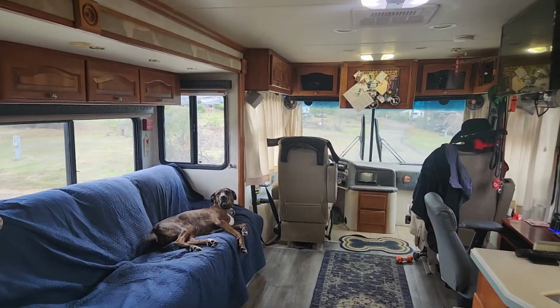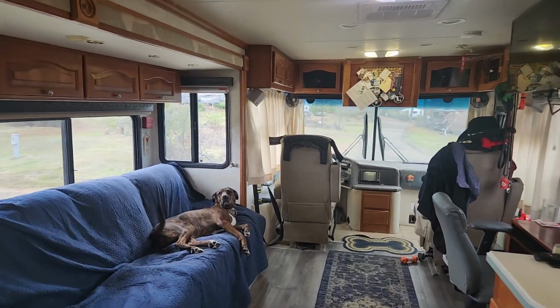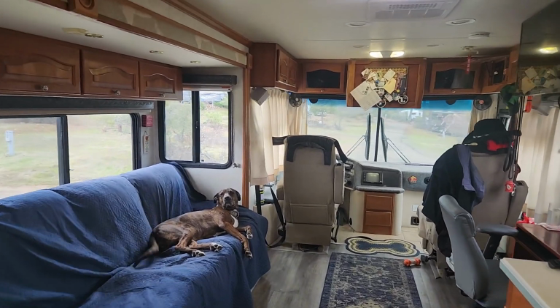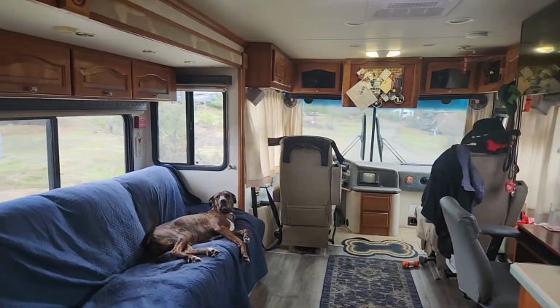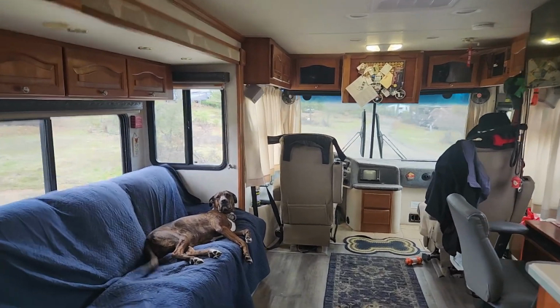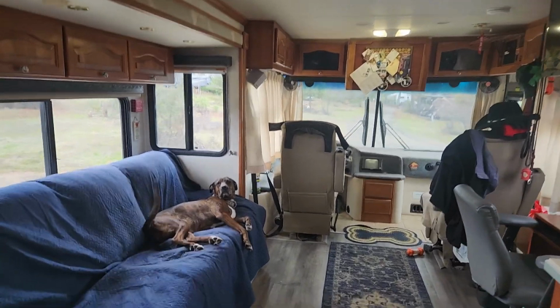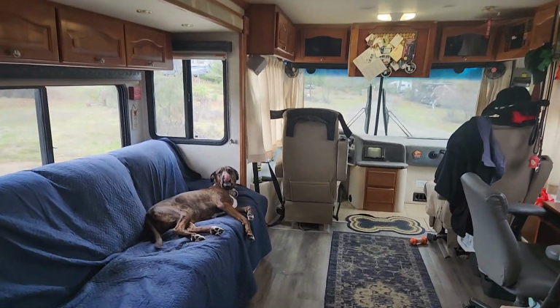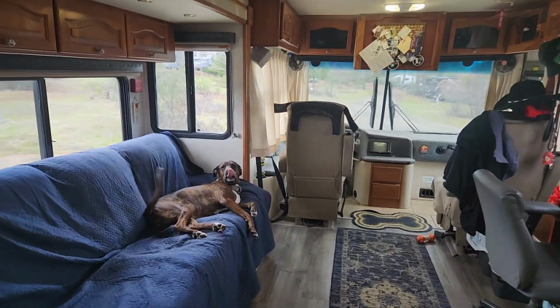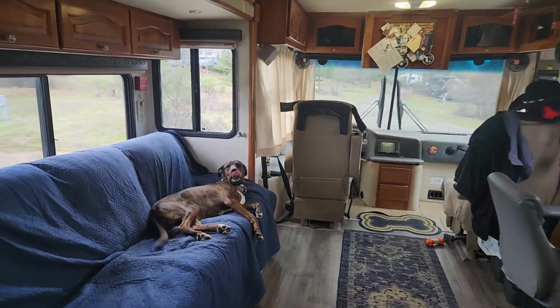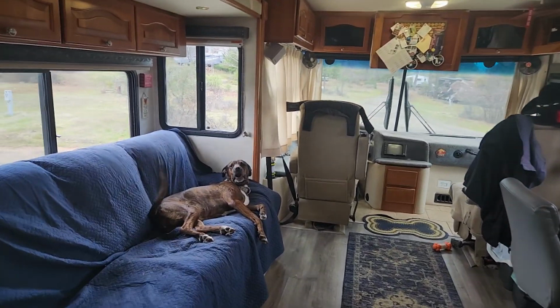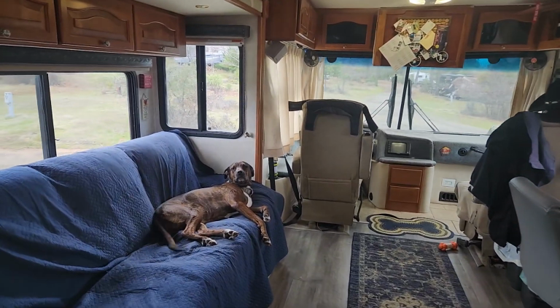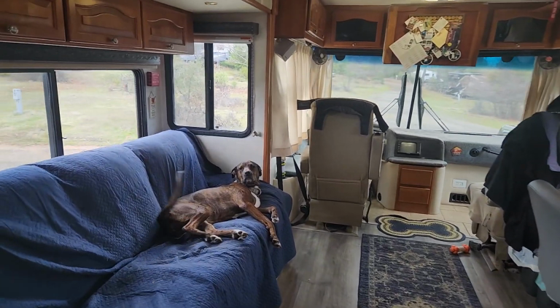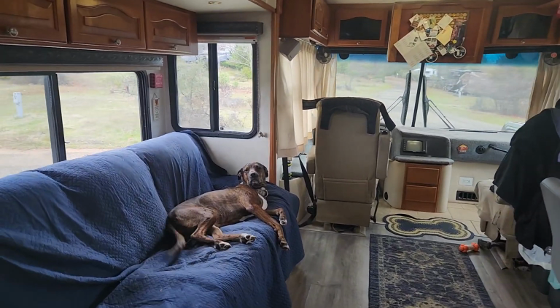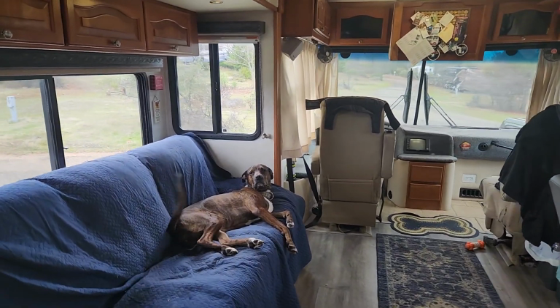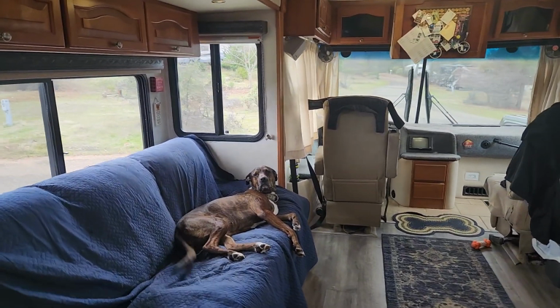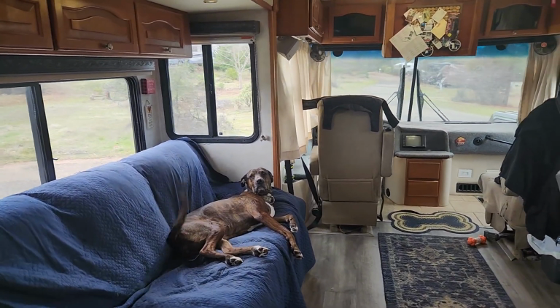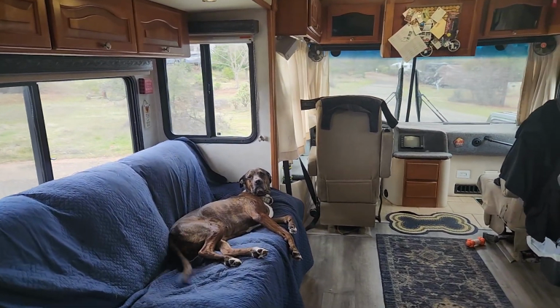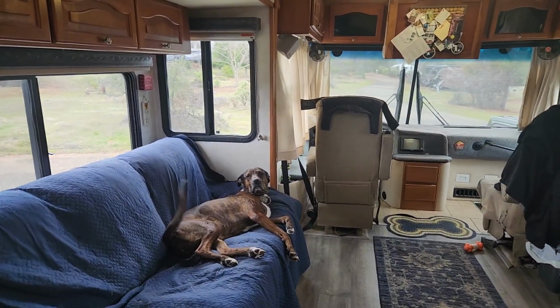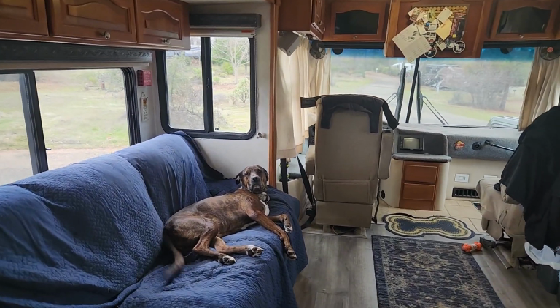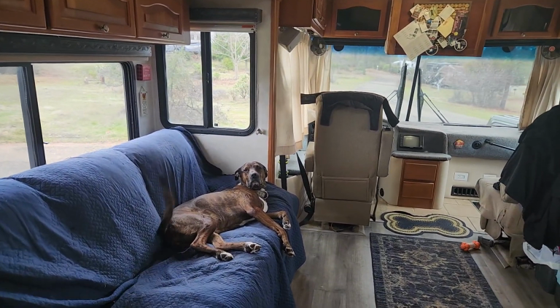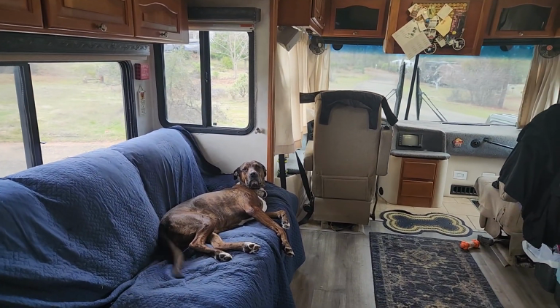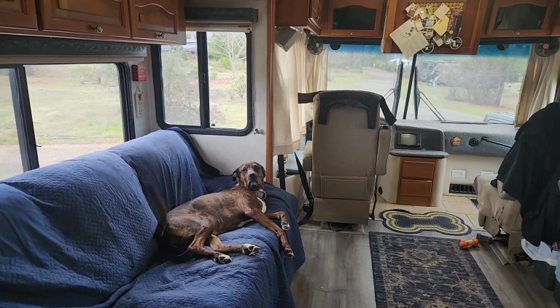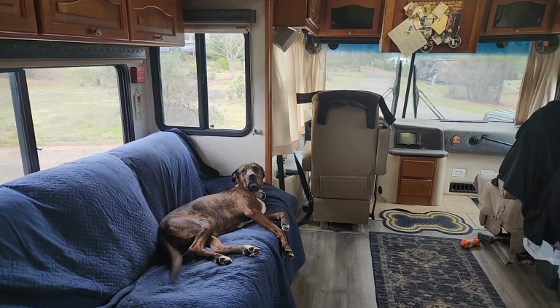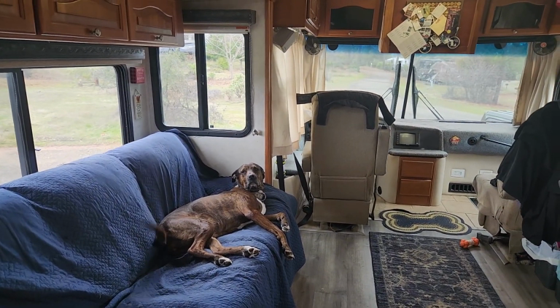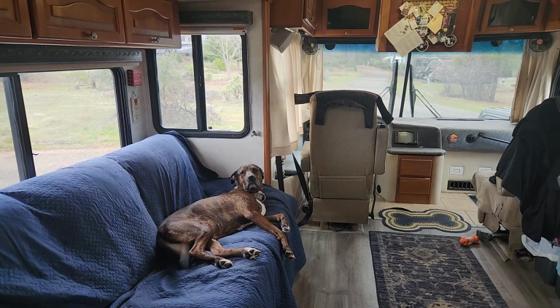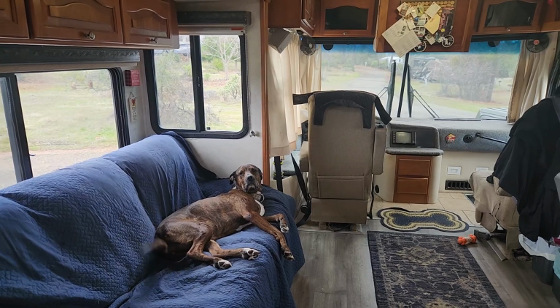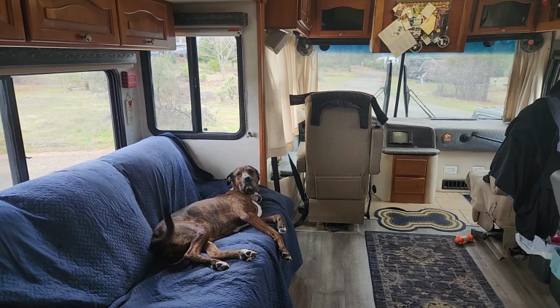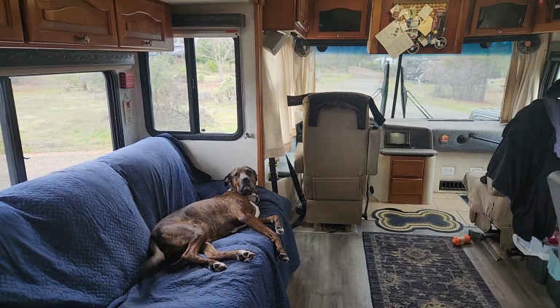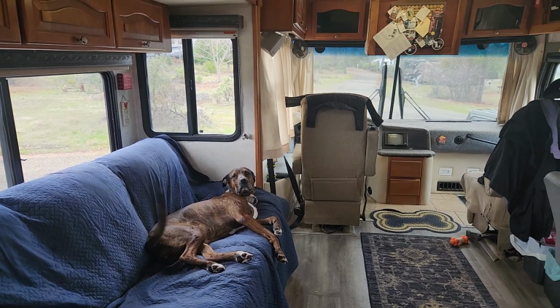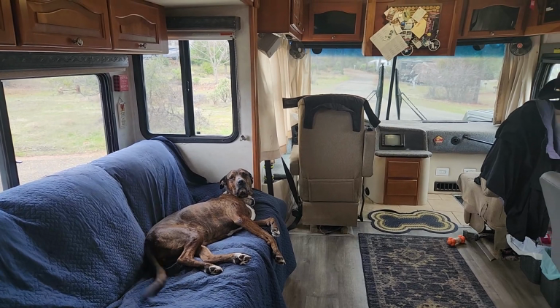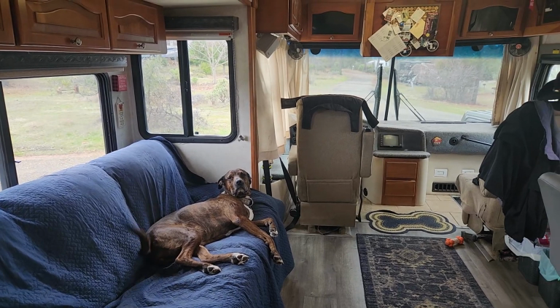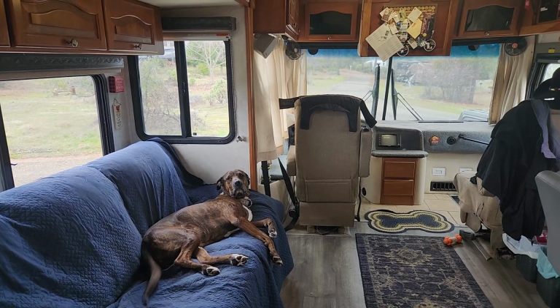Remy's tail is still wagging. Hi baby girl. So at any rate, there's the tour of the motorhome.